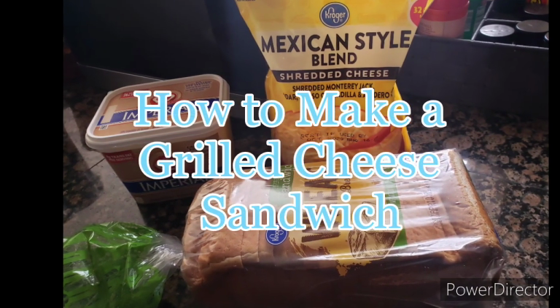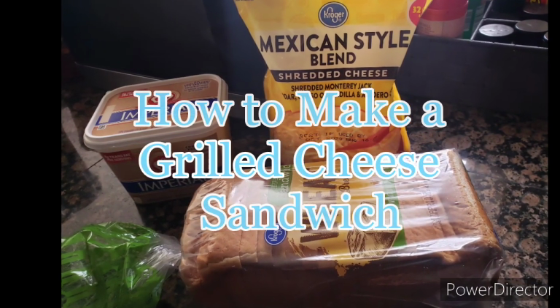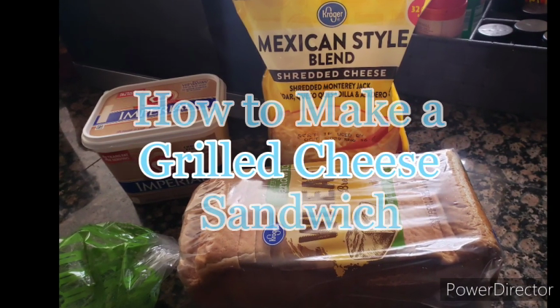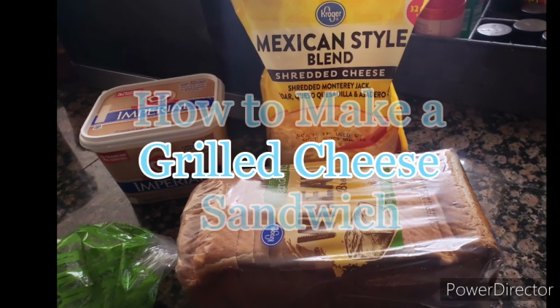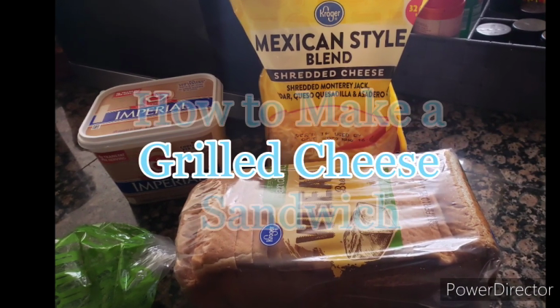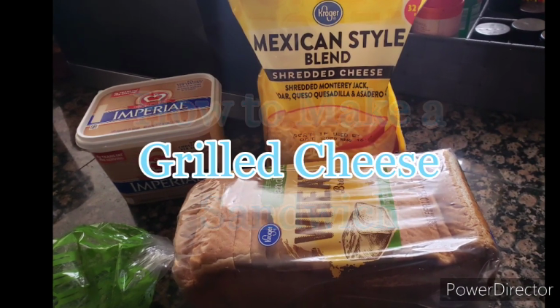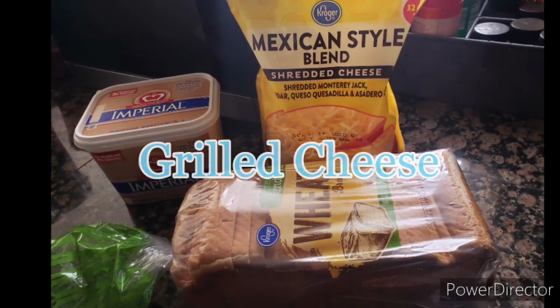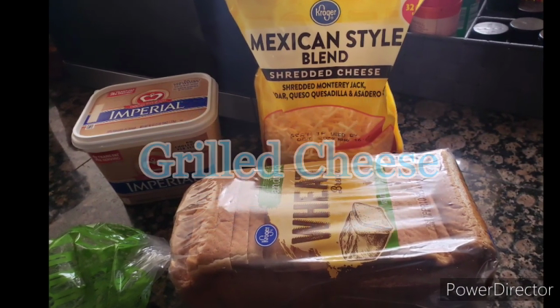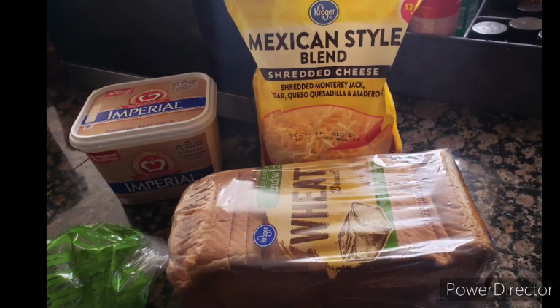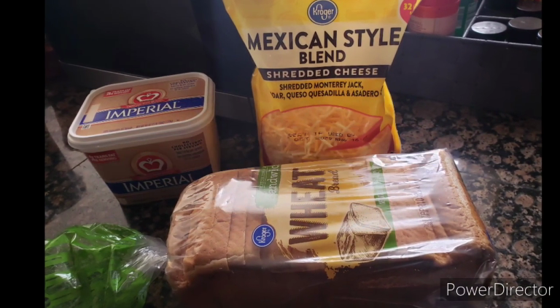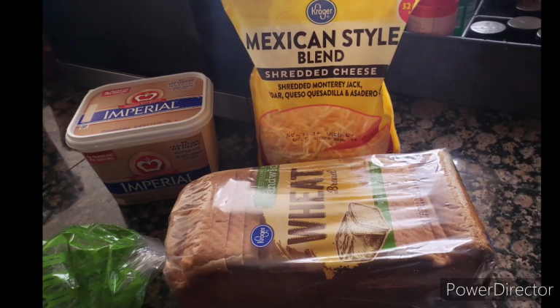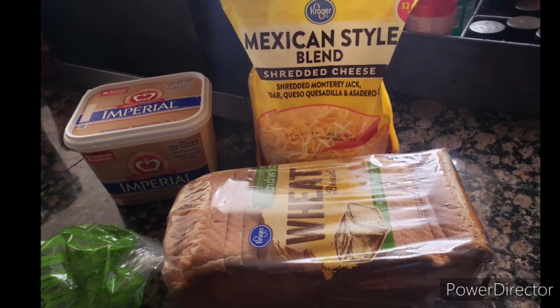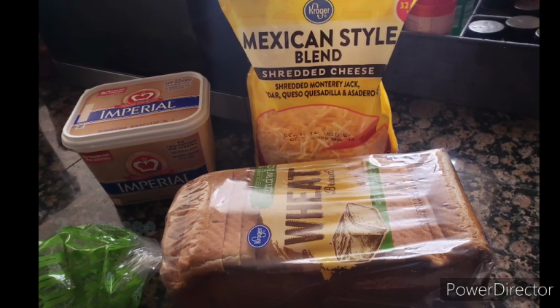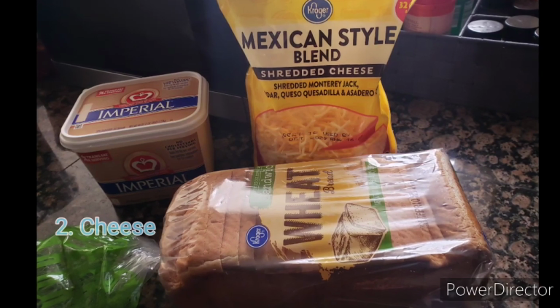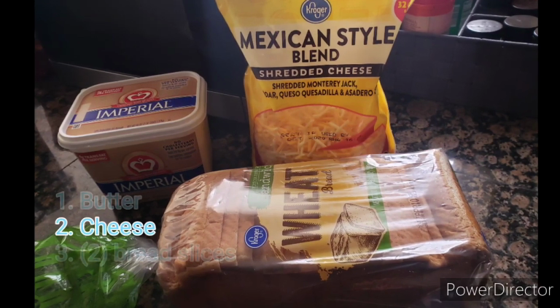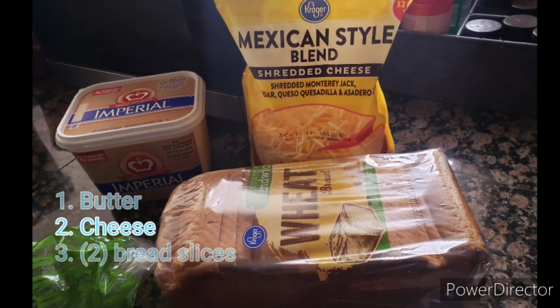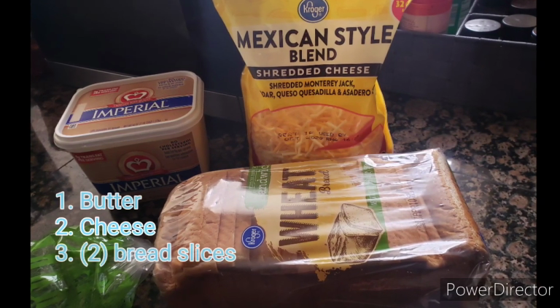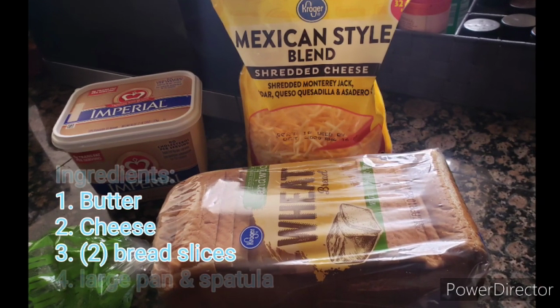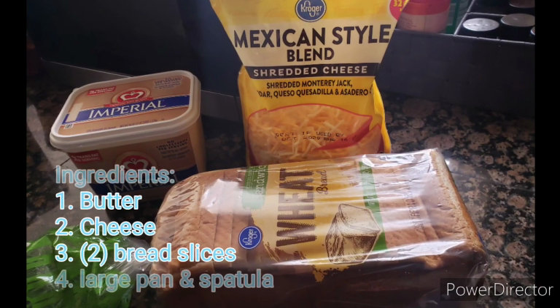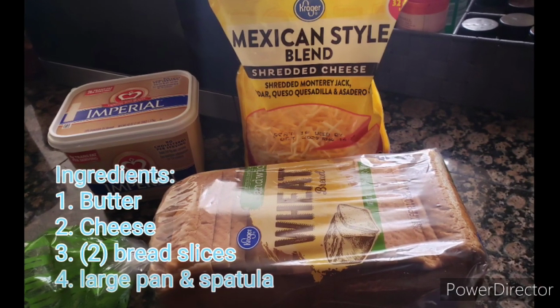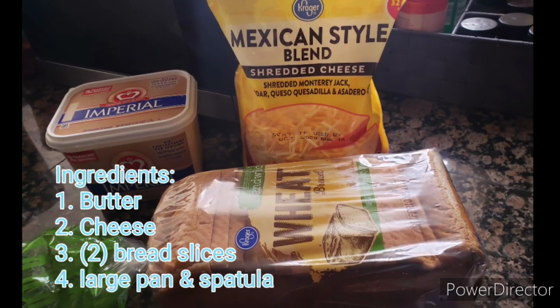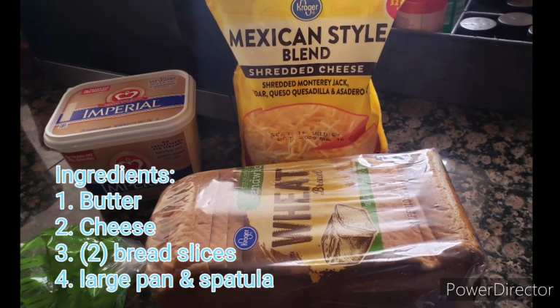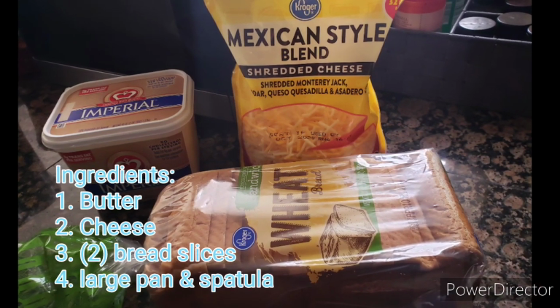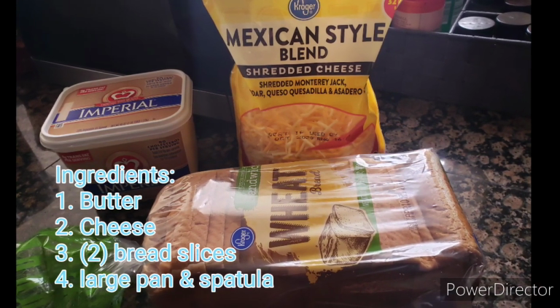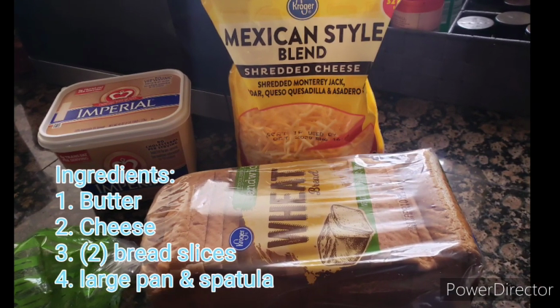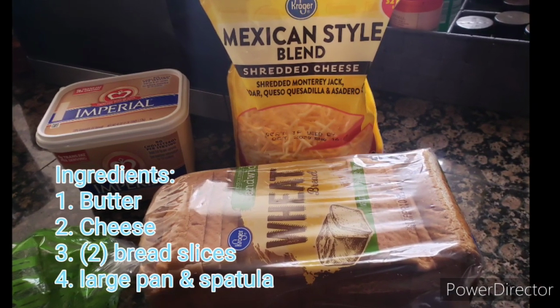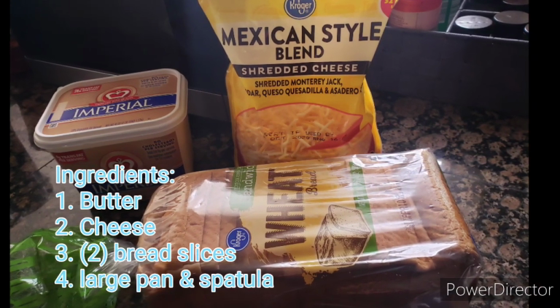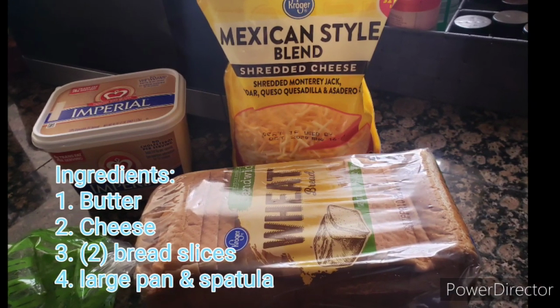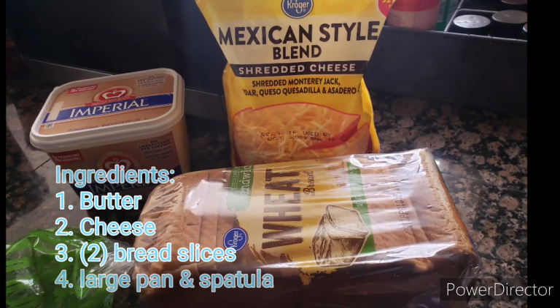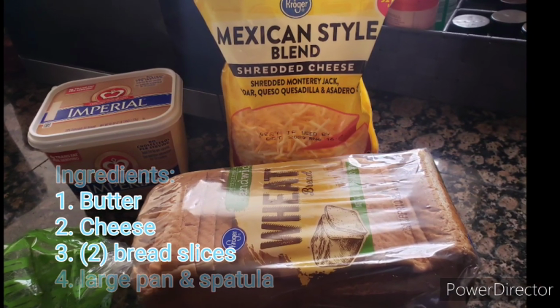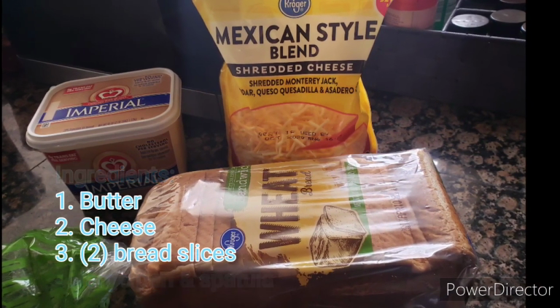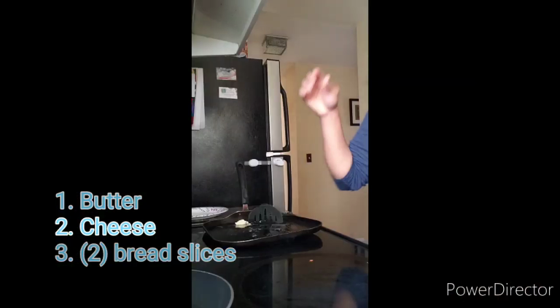We will need butter, cheese, bread, a large pan, and a spatula.